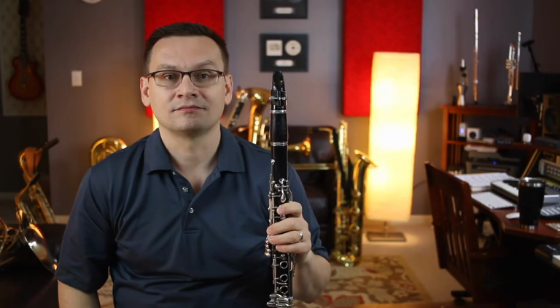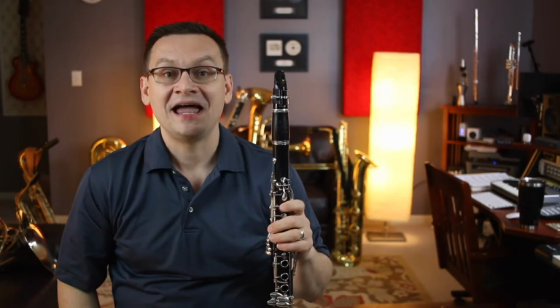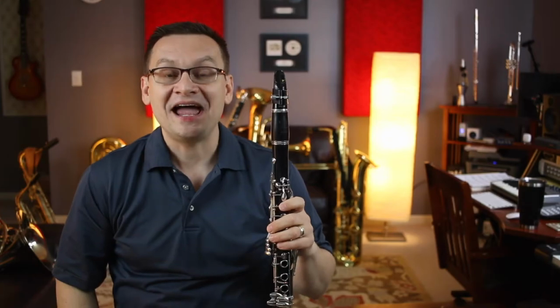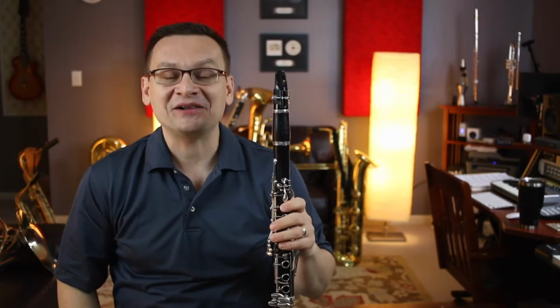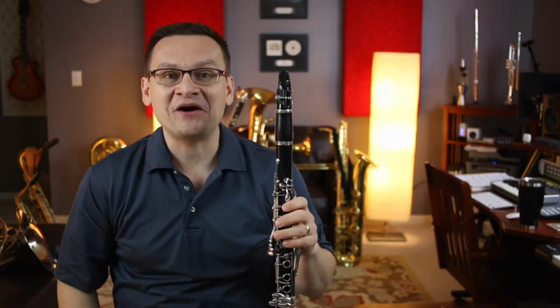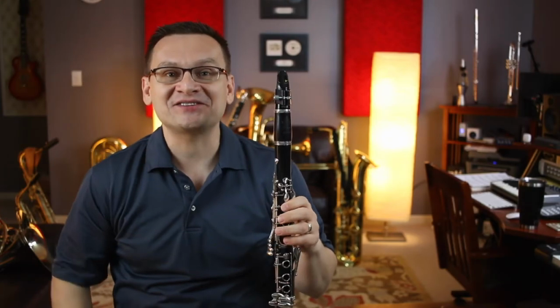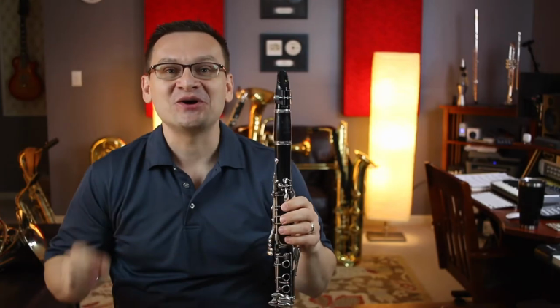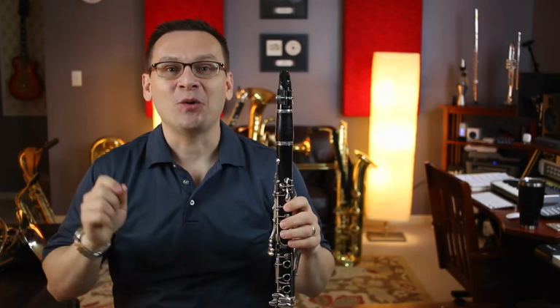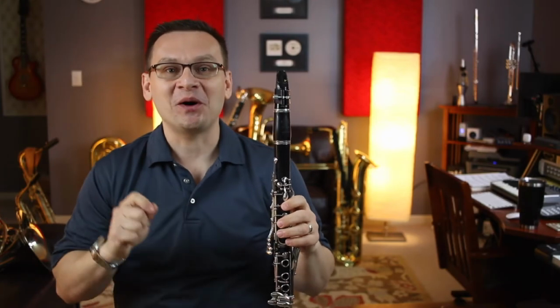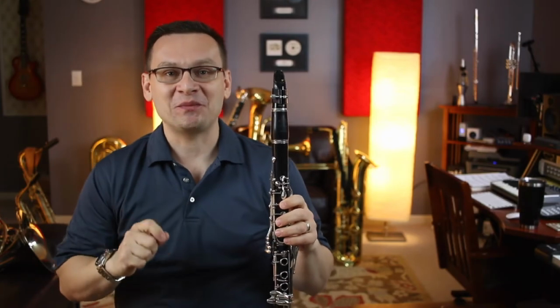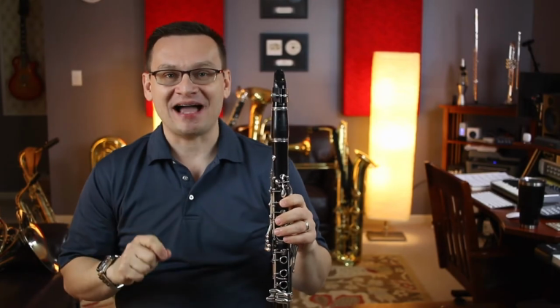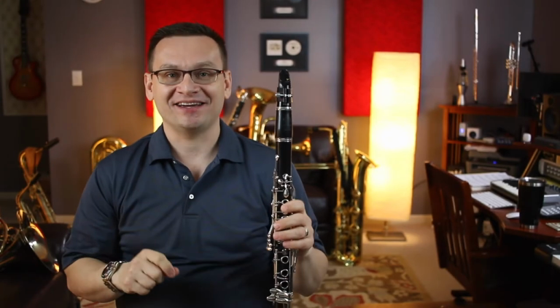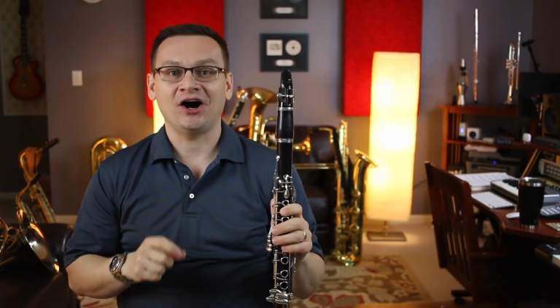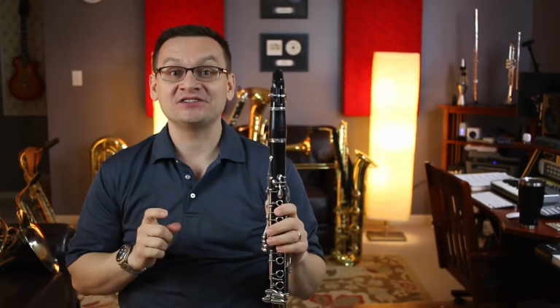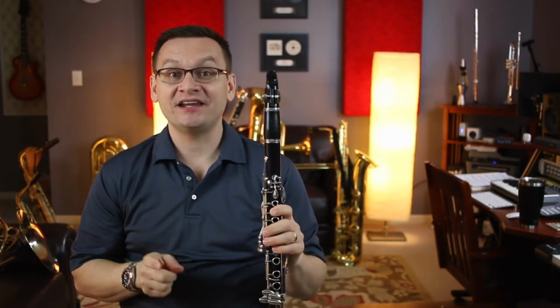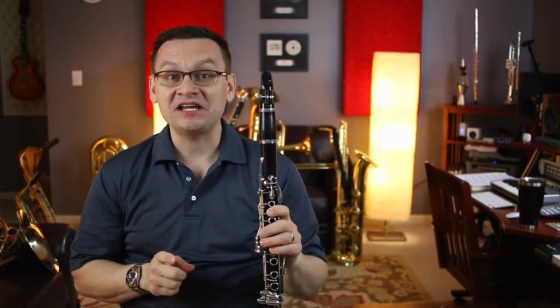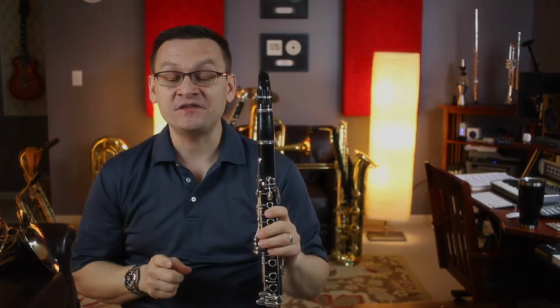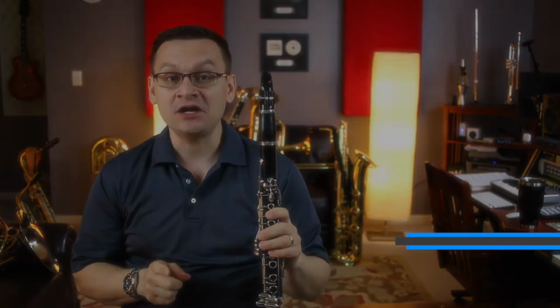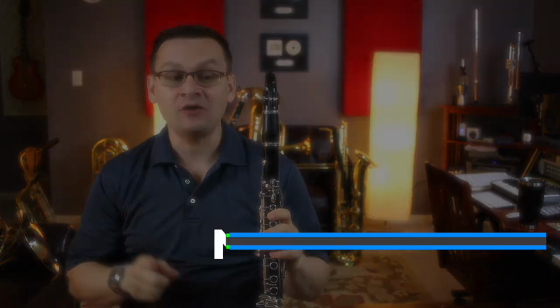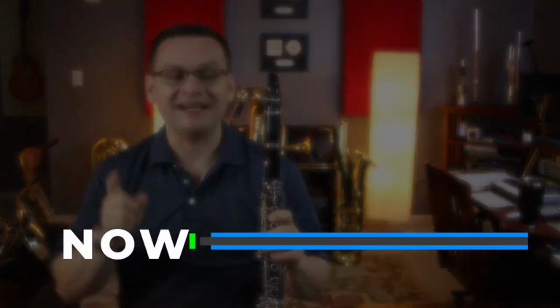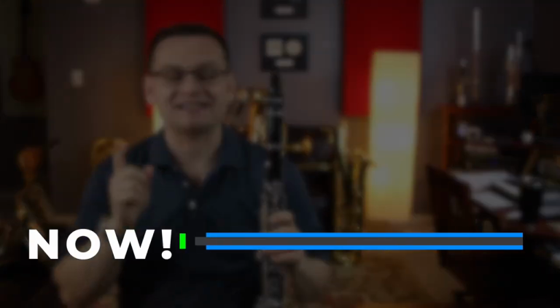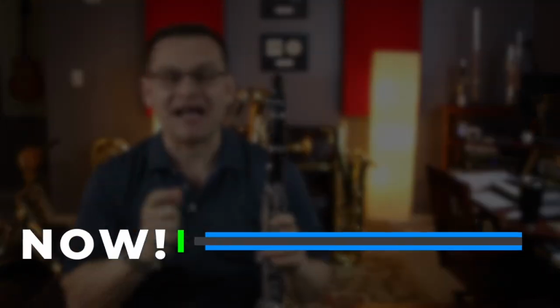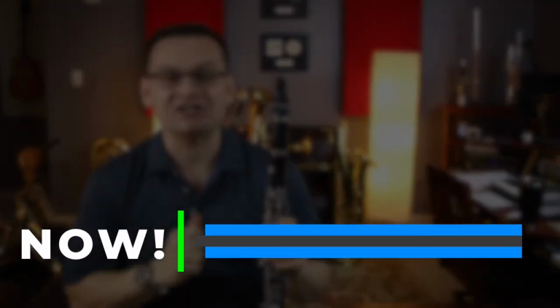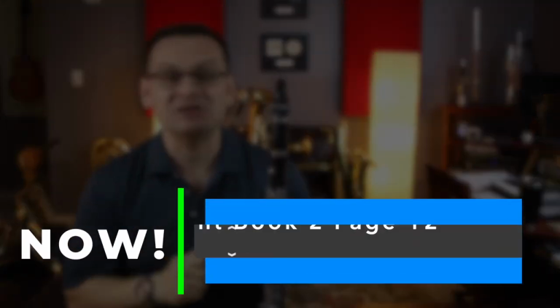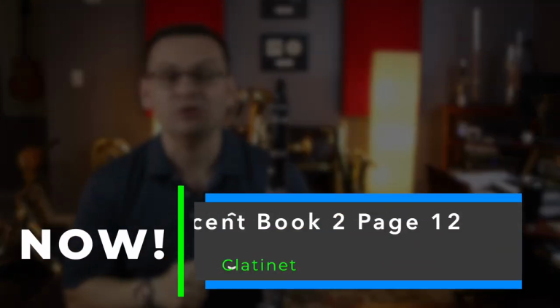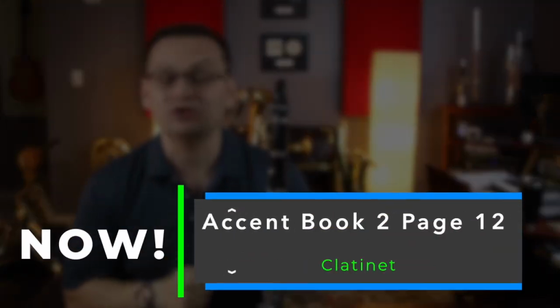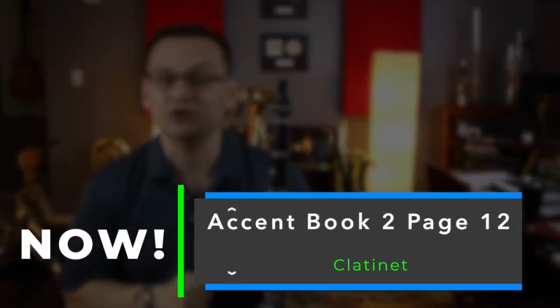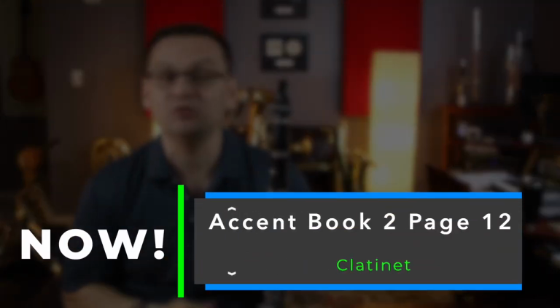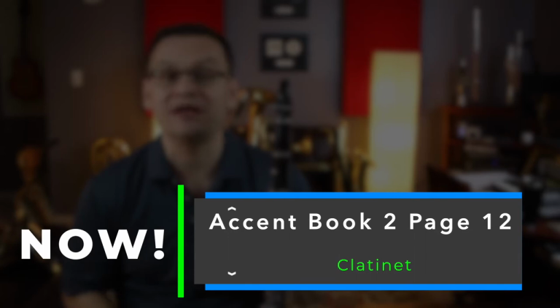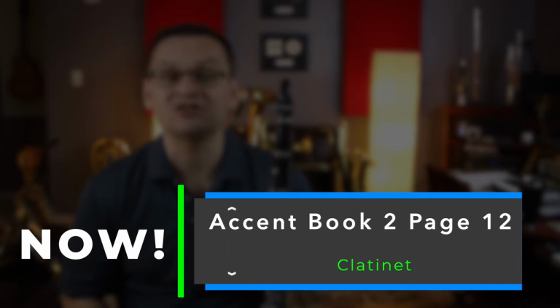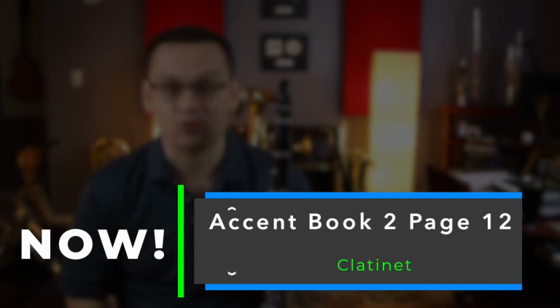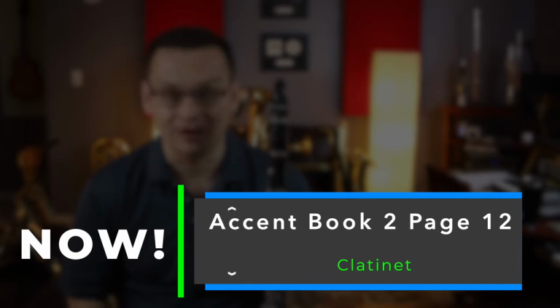Hey clarinets, welcome back. On today's video, it's Accent Book 2, page 12.